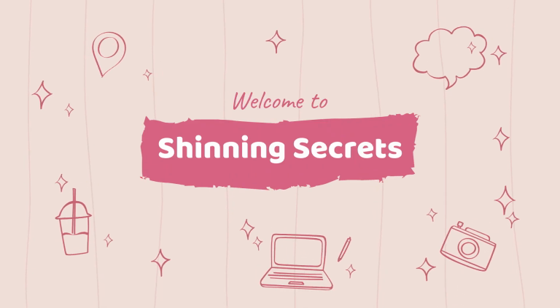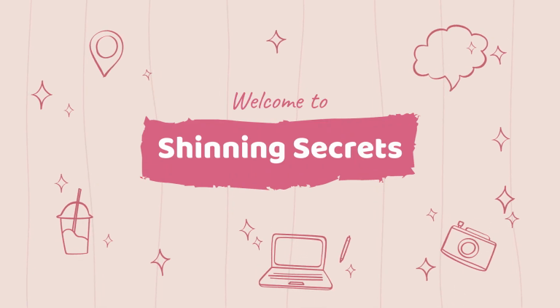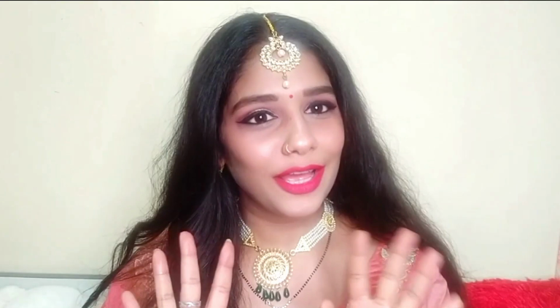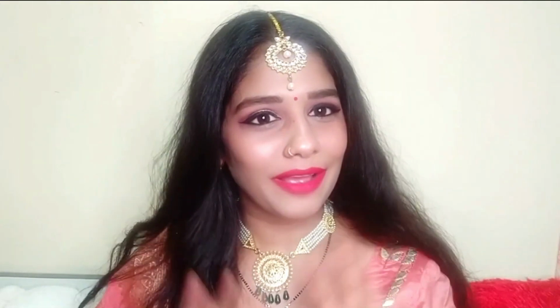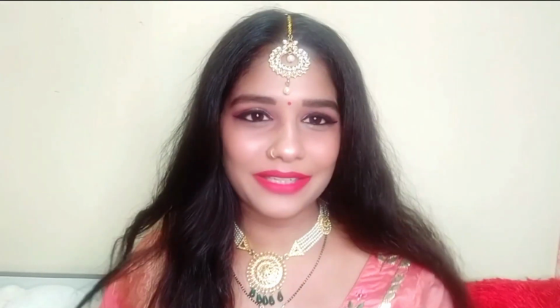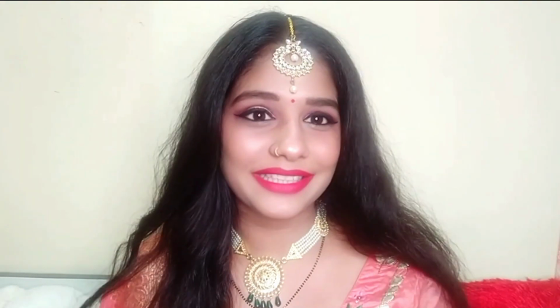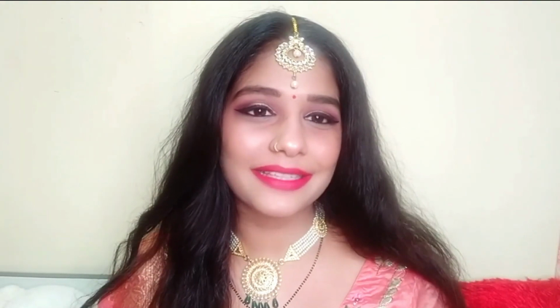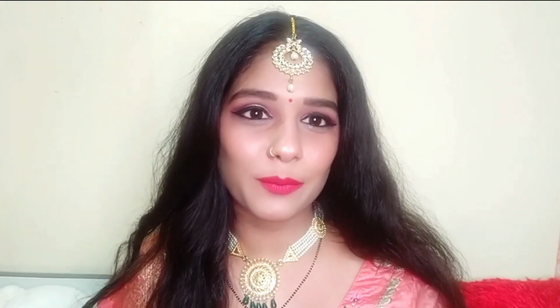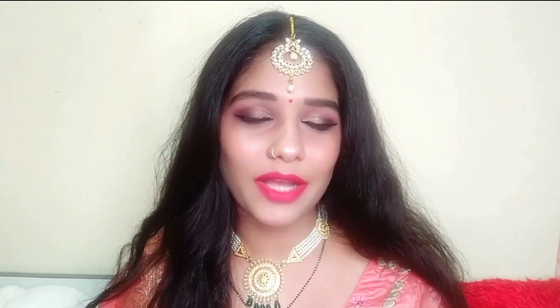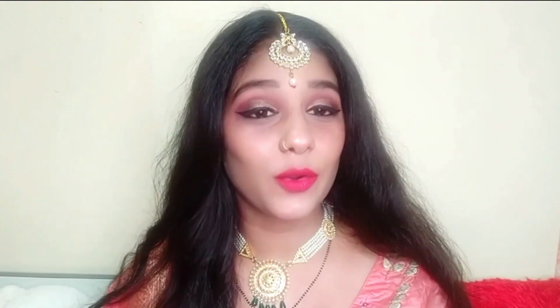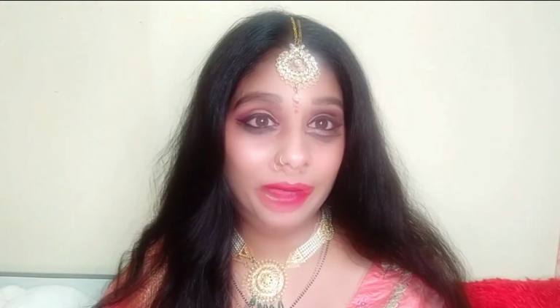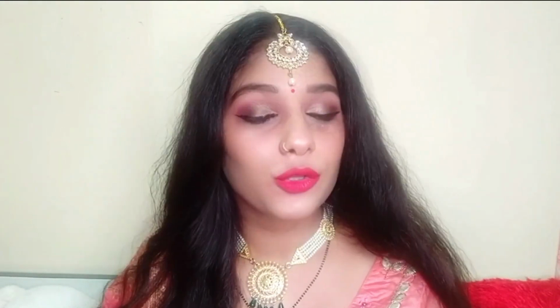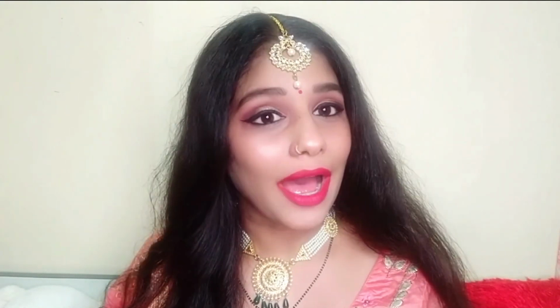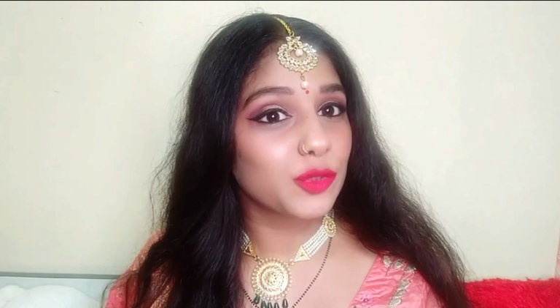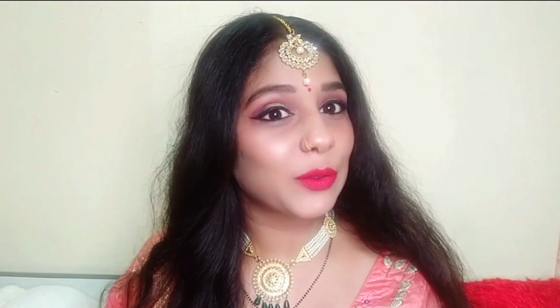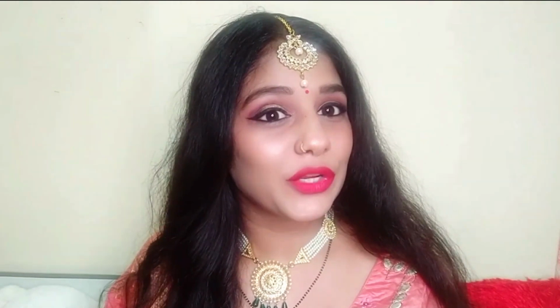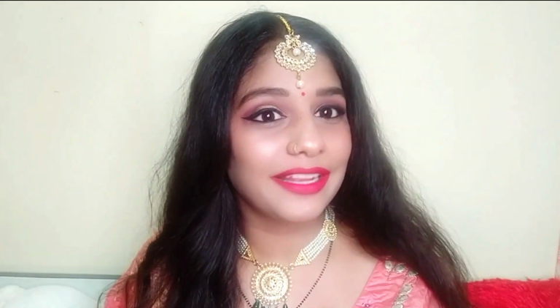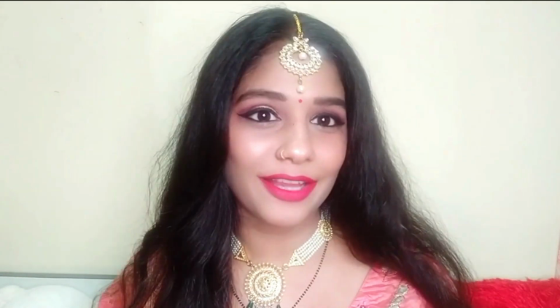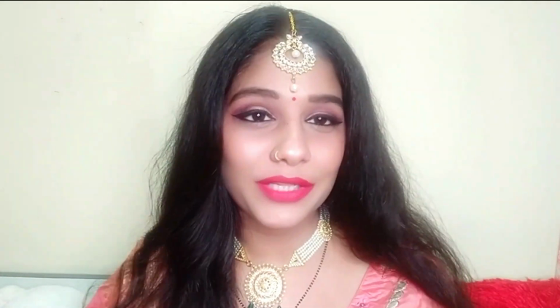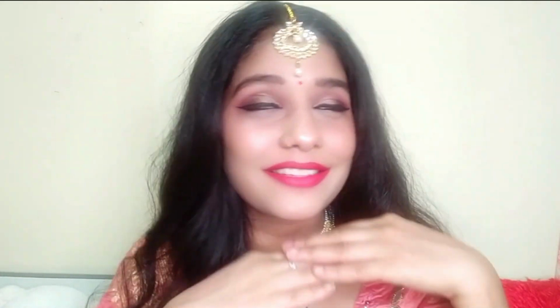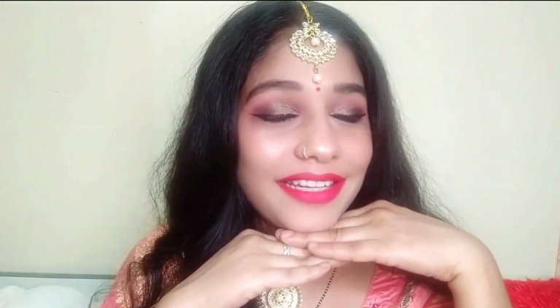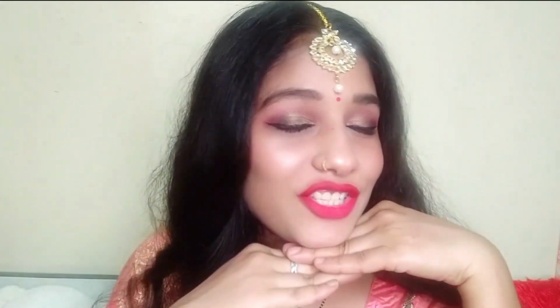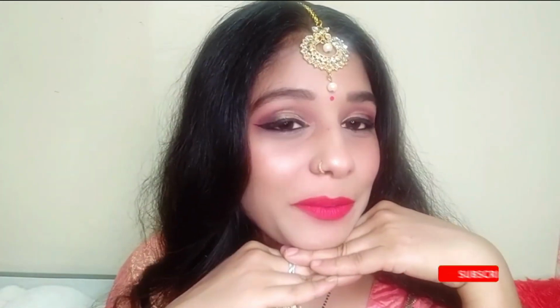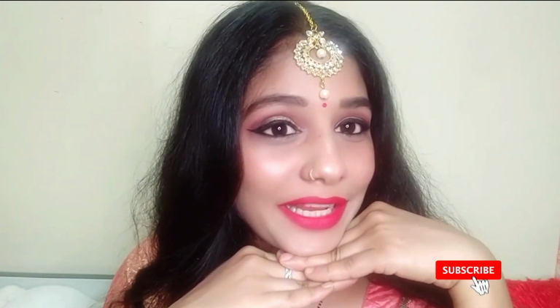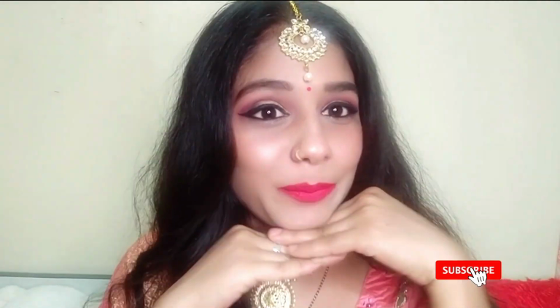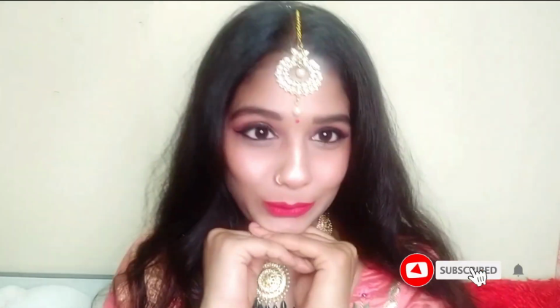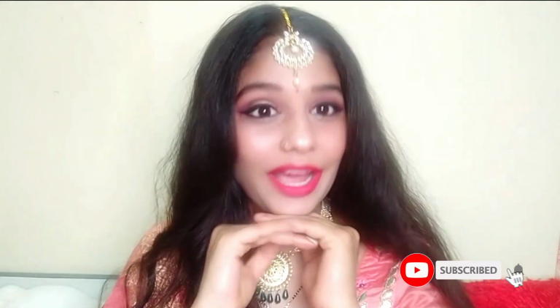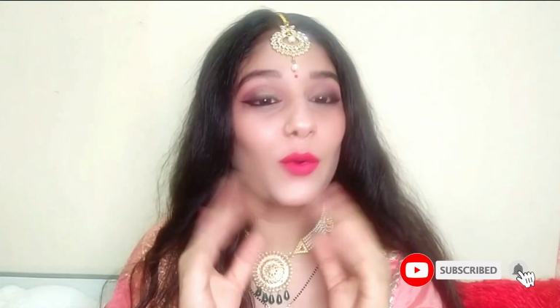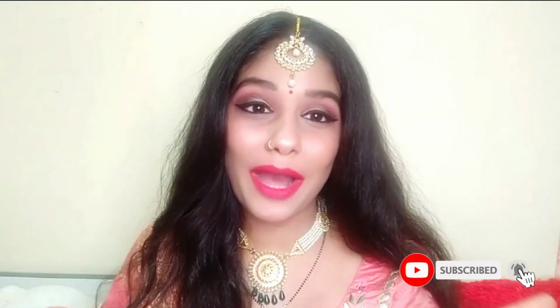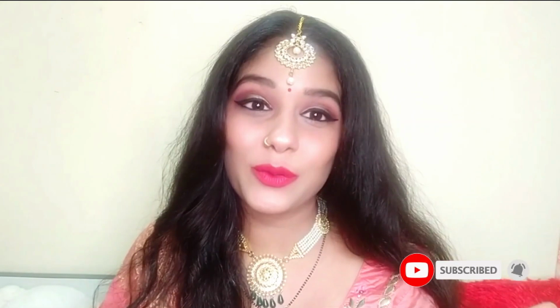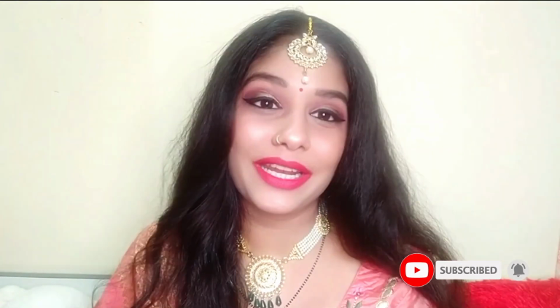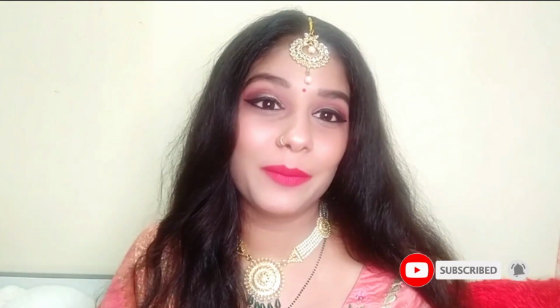Hello everyone, how are you guys? I hope you all have a traditional makeup look. I hope you like this makeup.